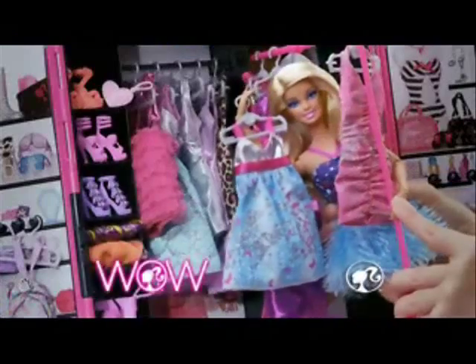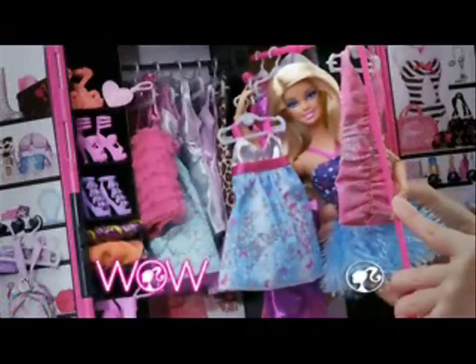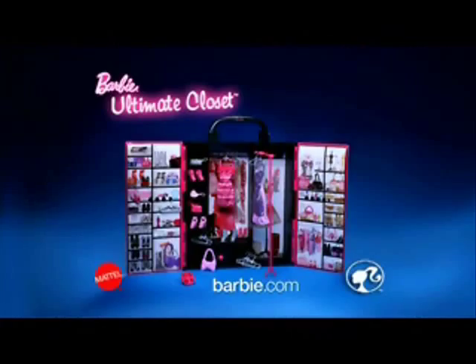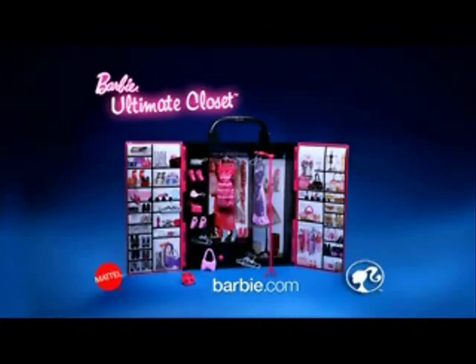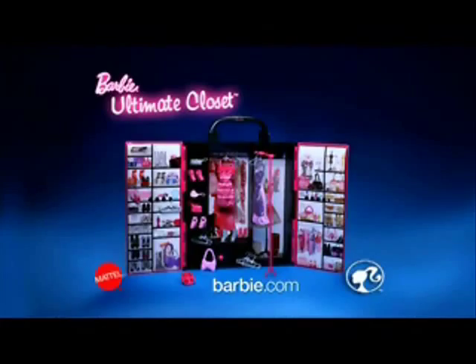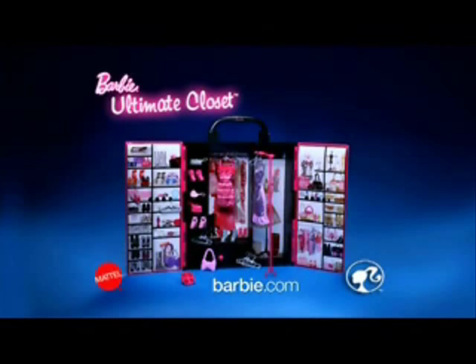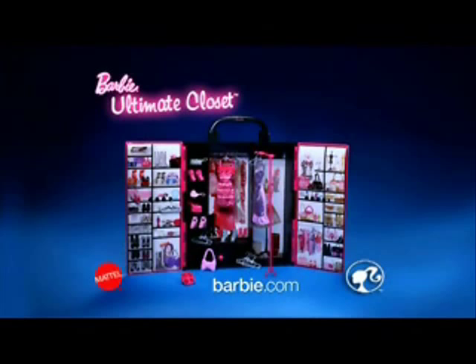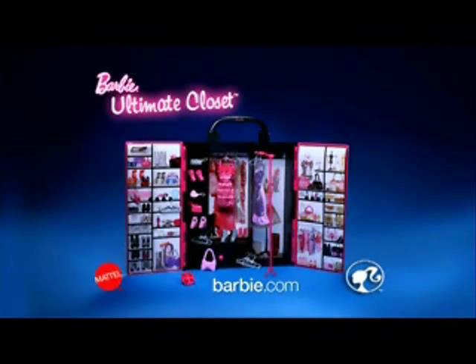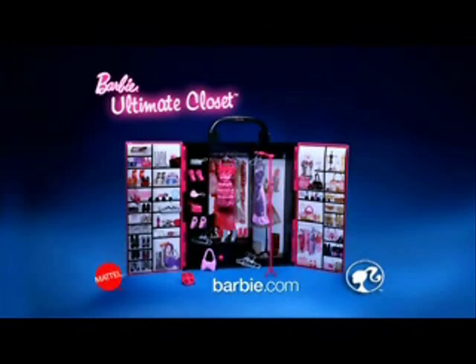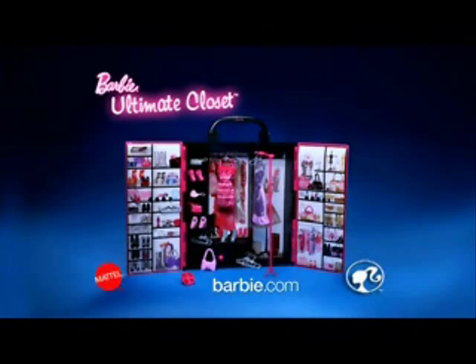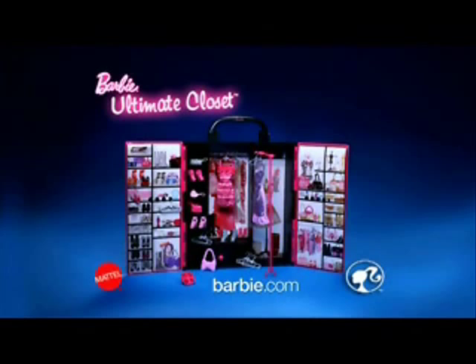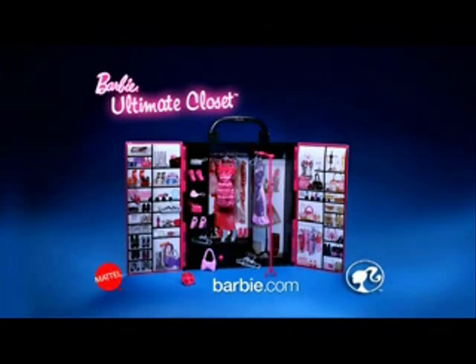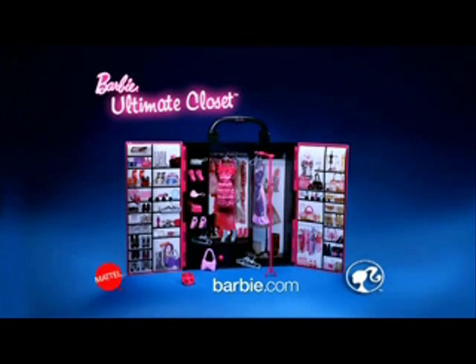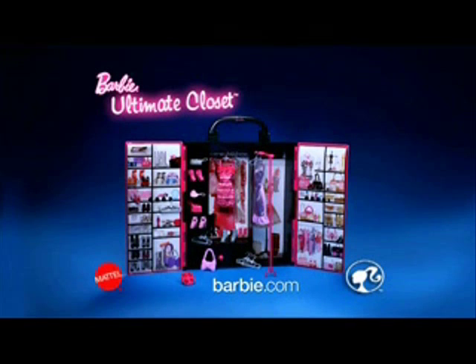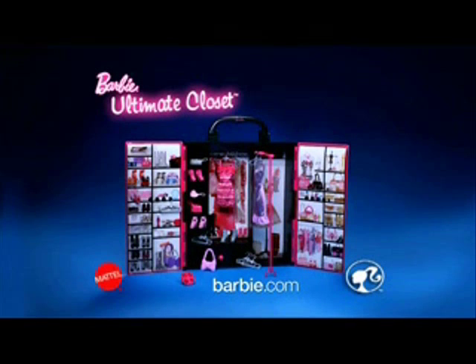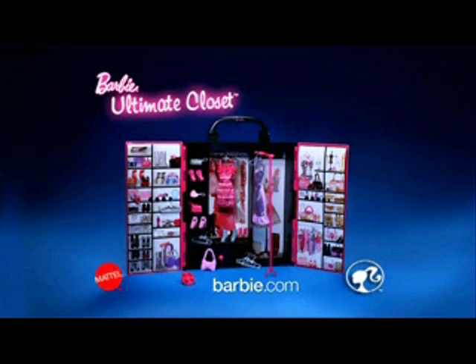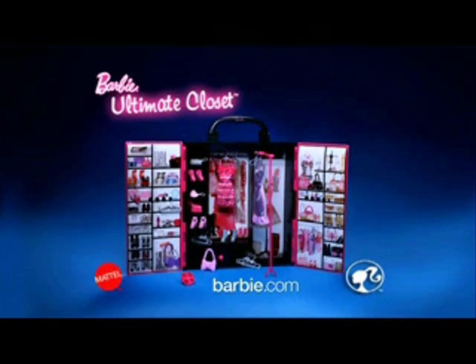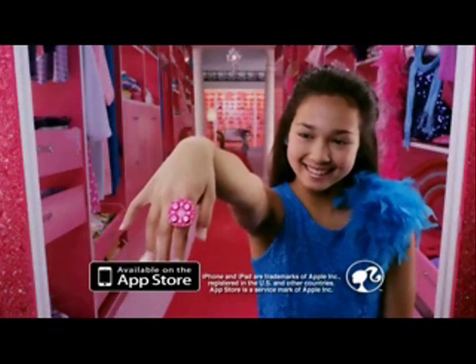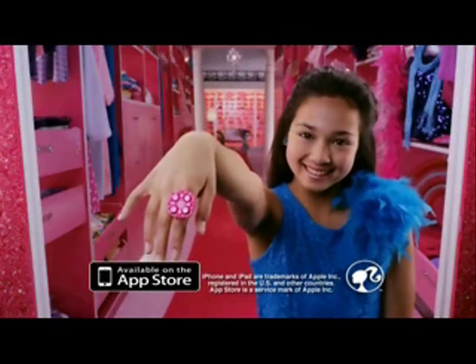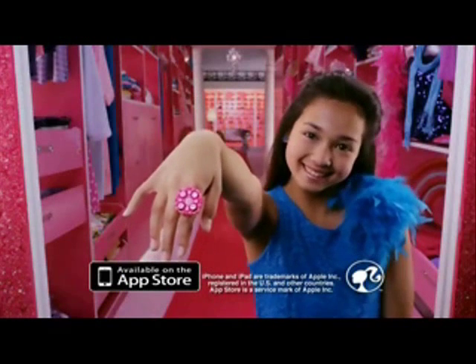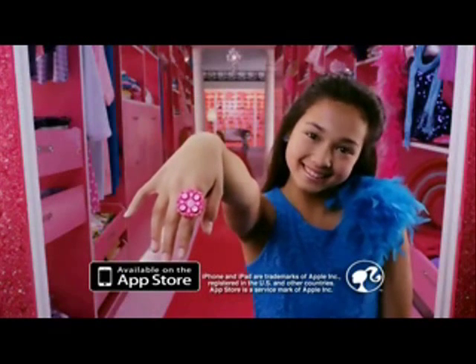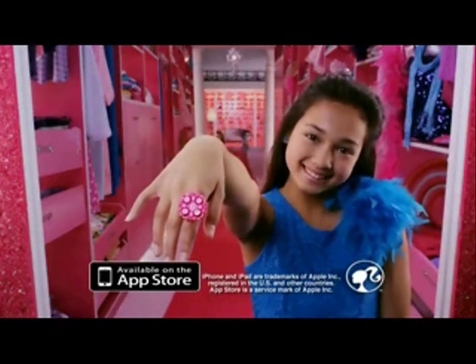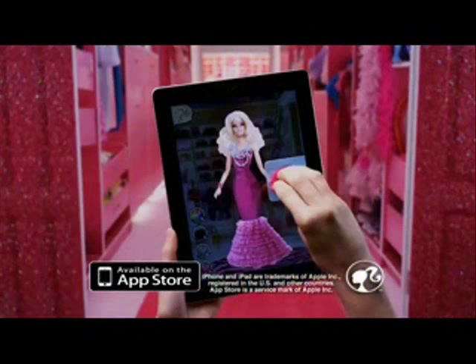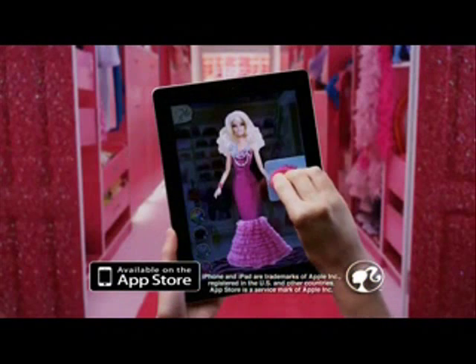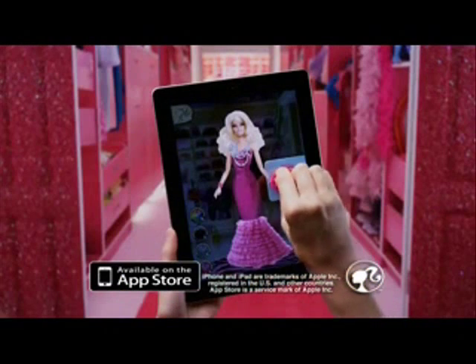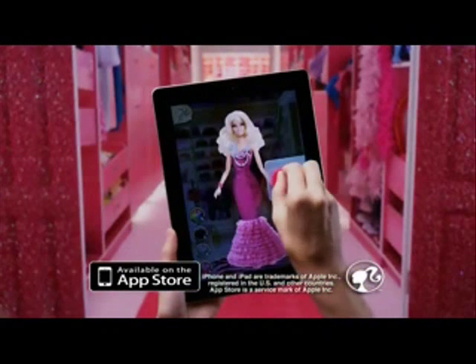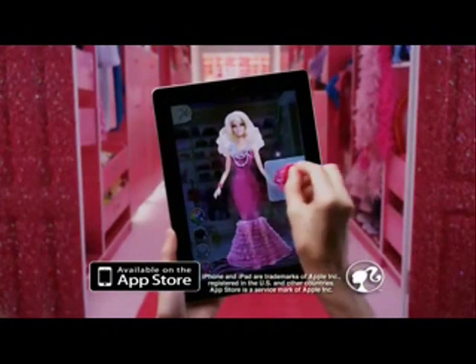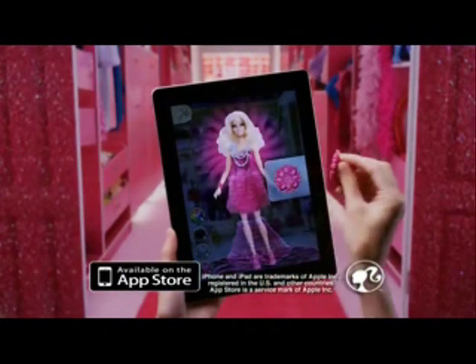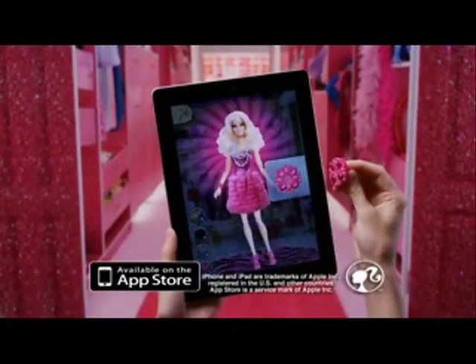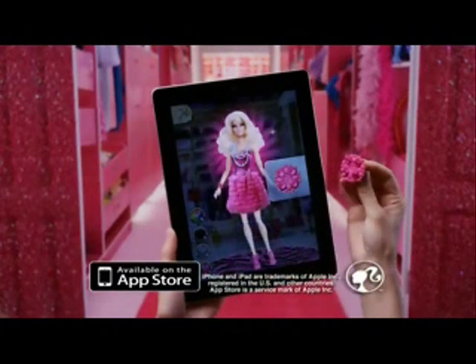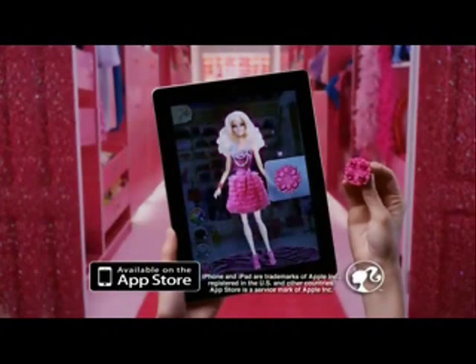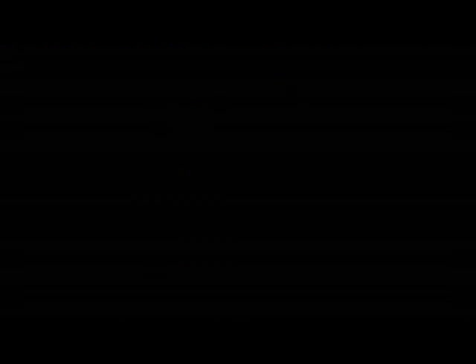Wow! Ultimate Closet. Dolls and other fashion accessories sold separately. Use the ring for the app on iPhone and iPad. Details at Barbie.com.